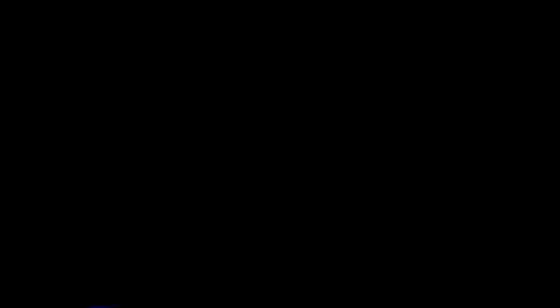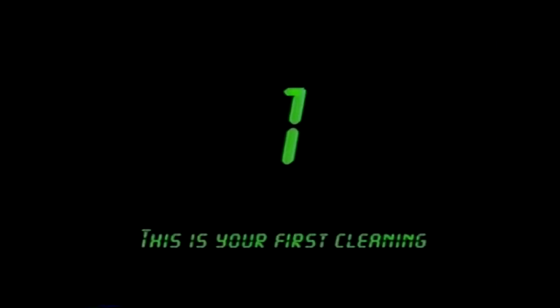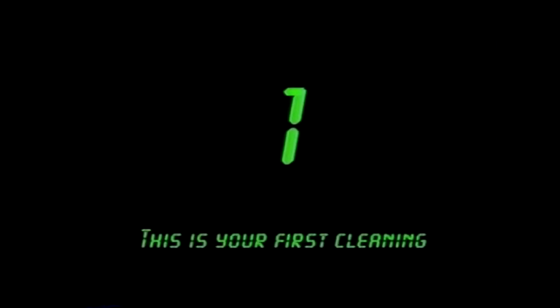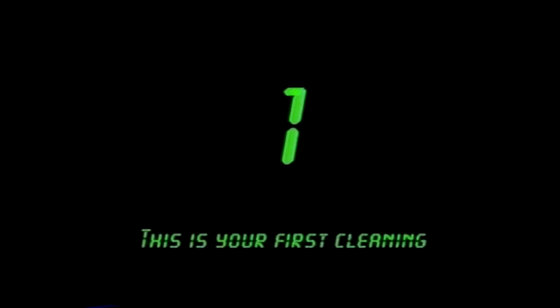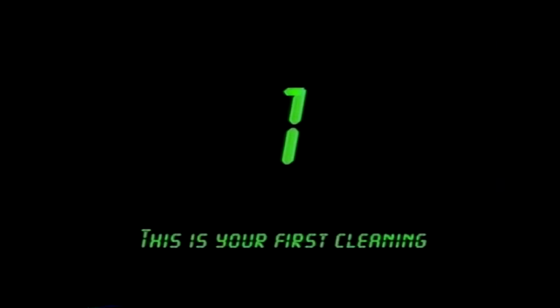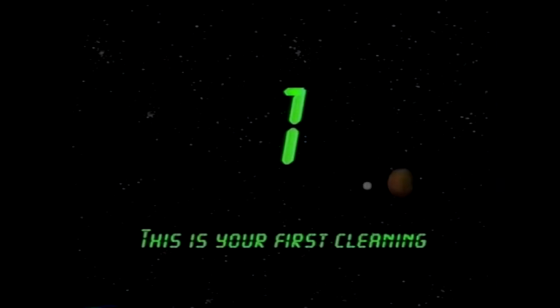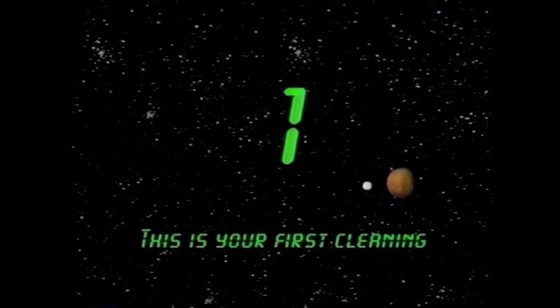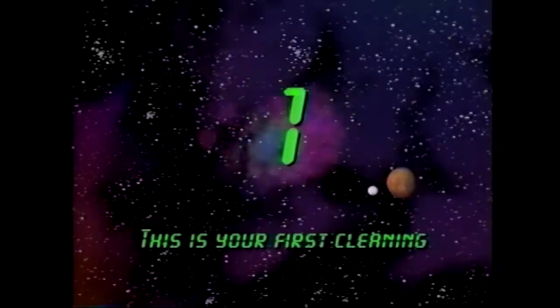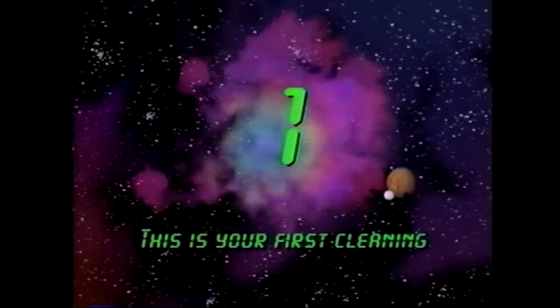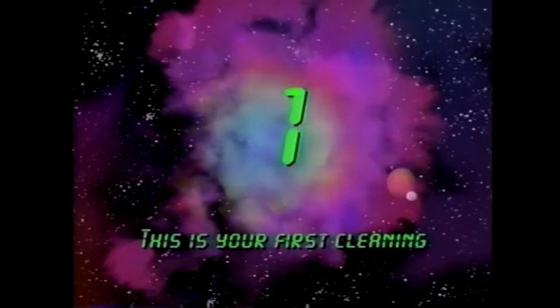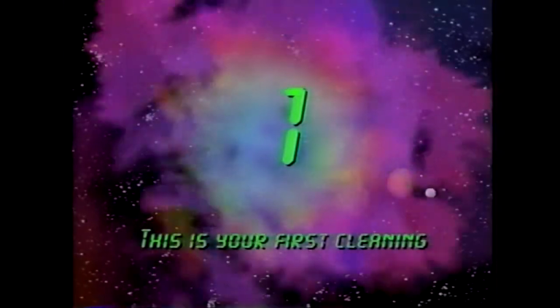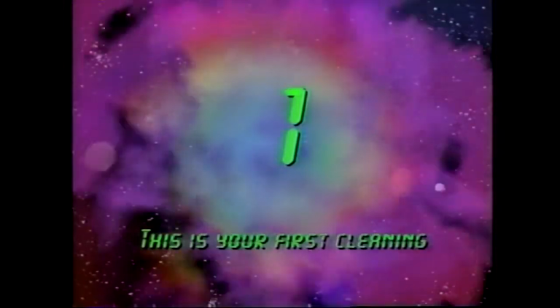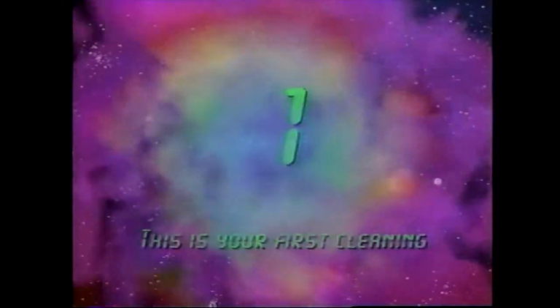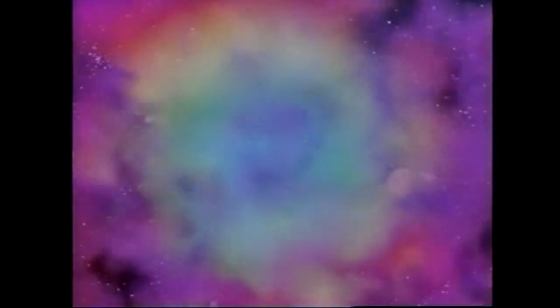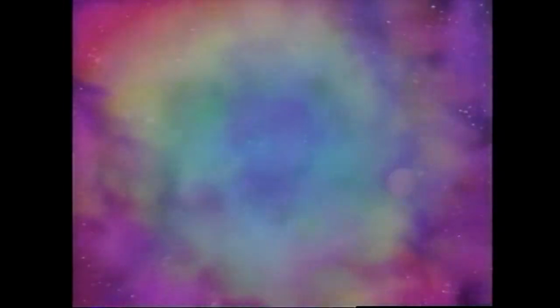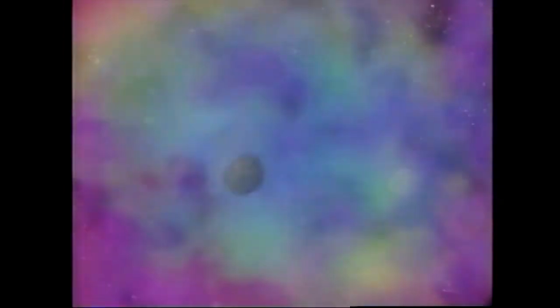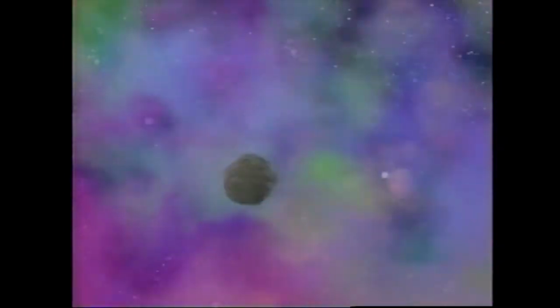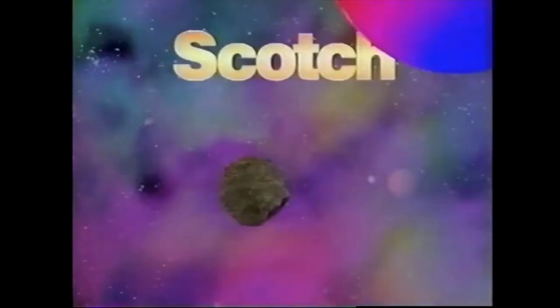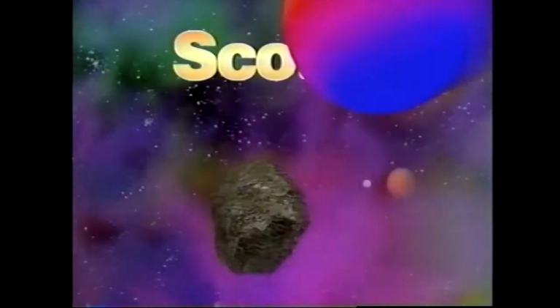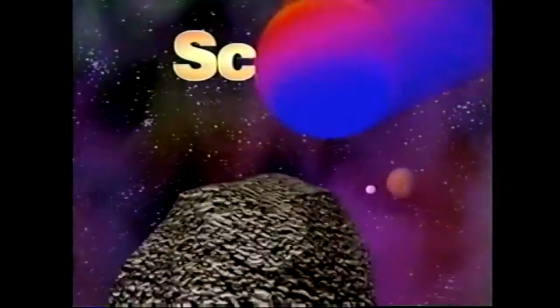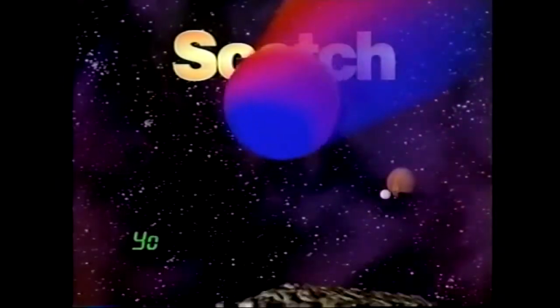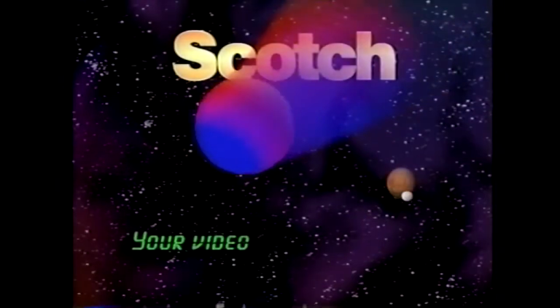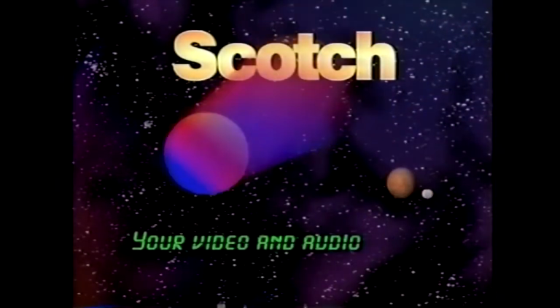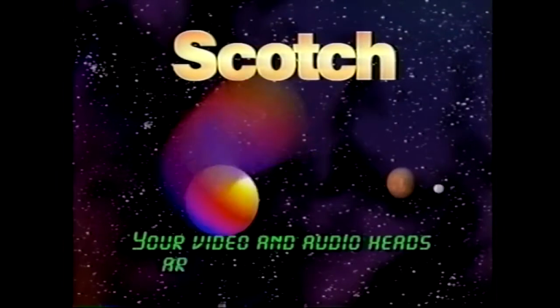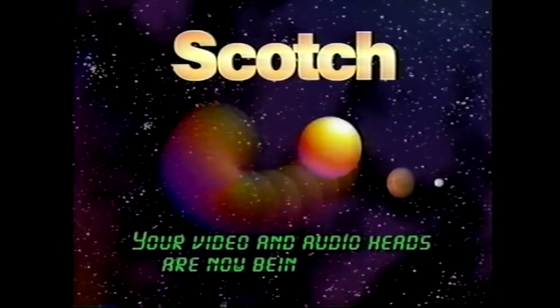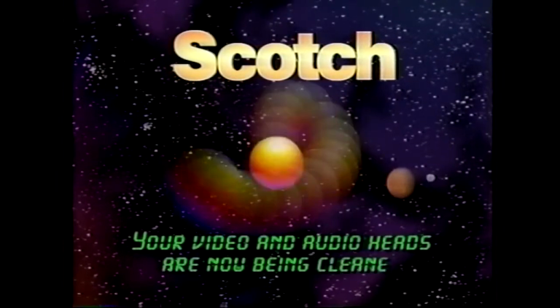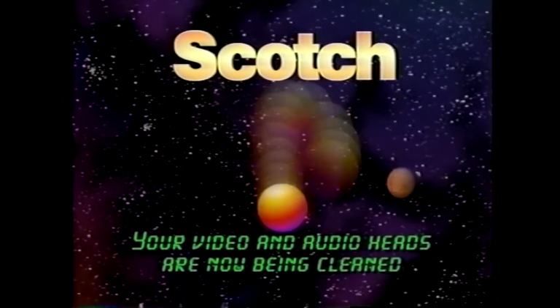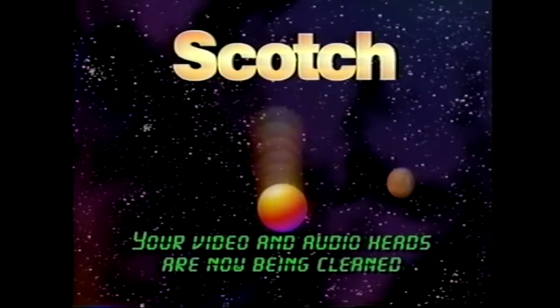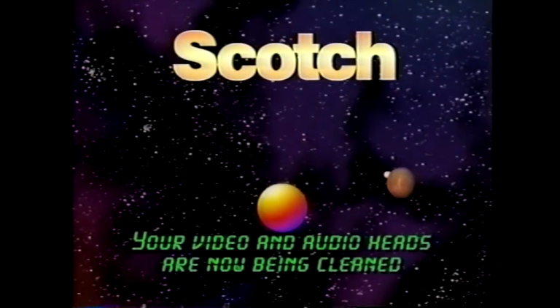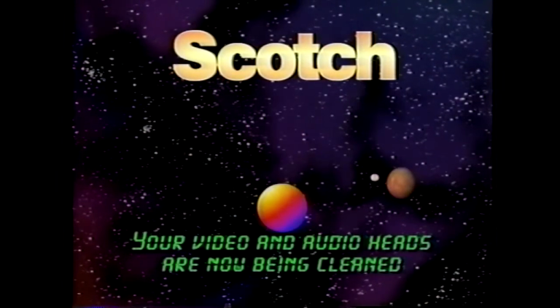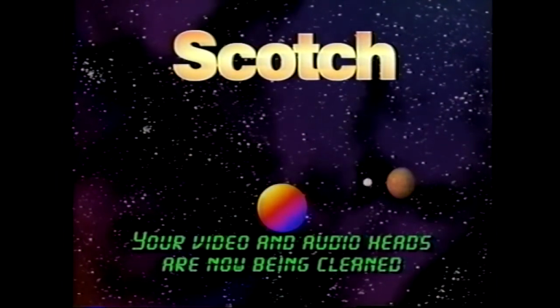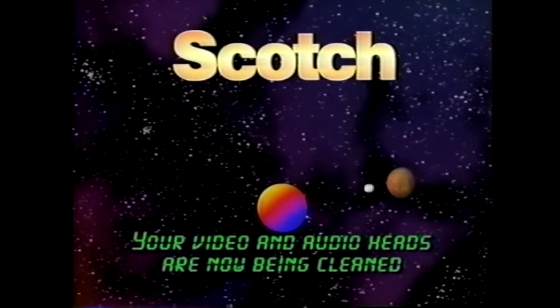This is your first cleaning. Your video and audio heads will now be cleaned.